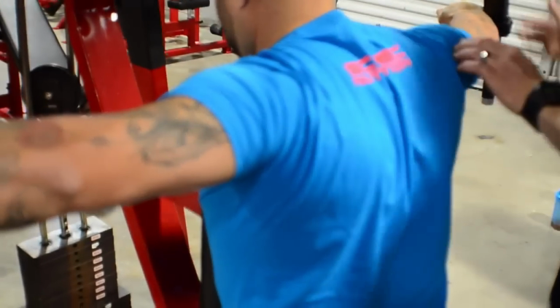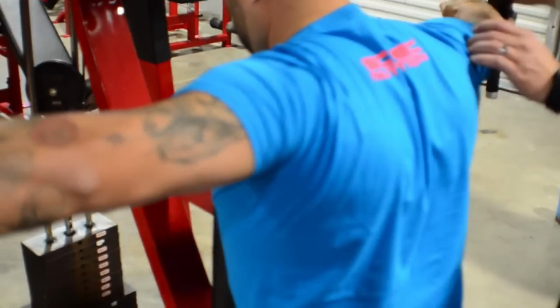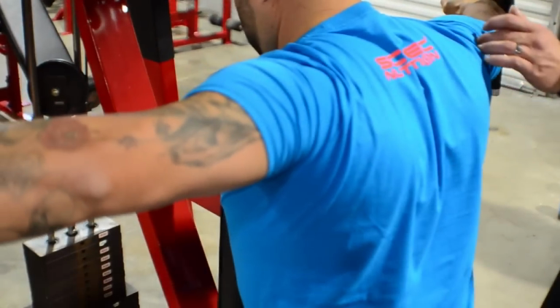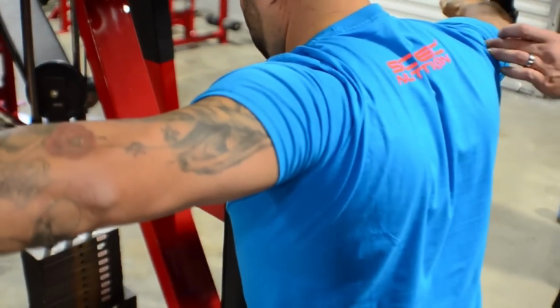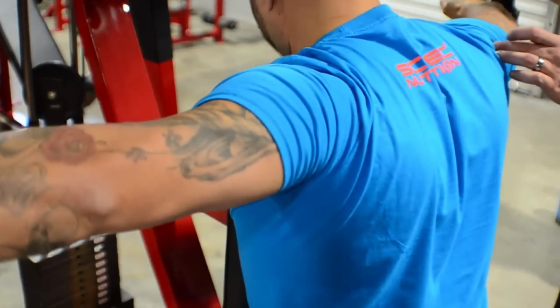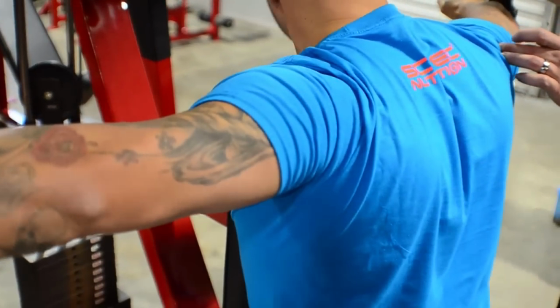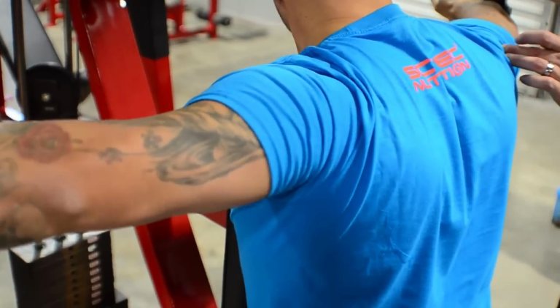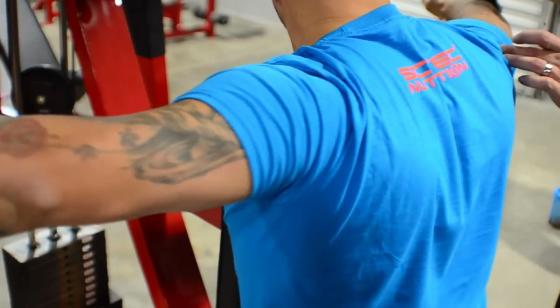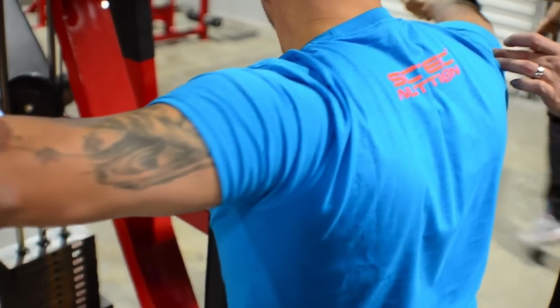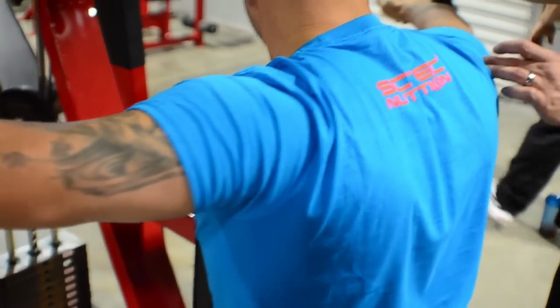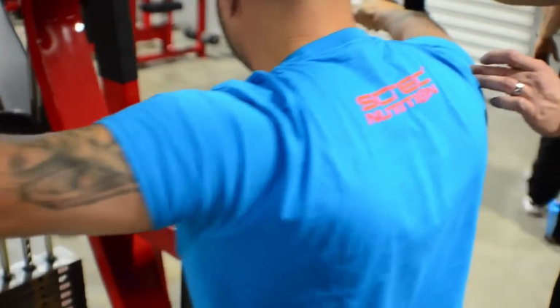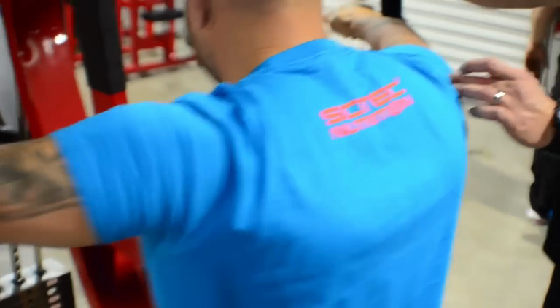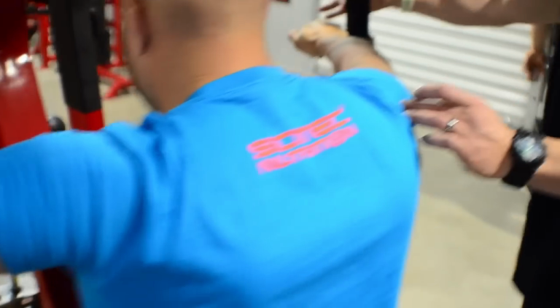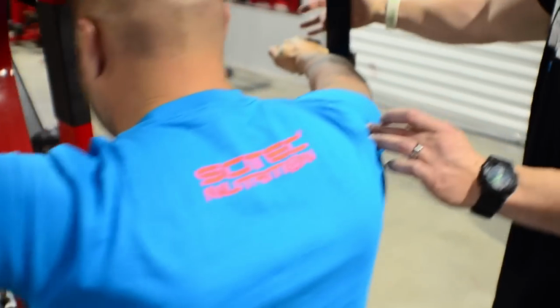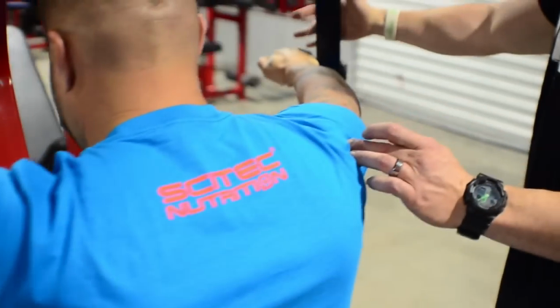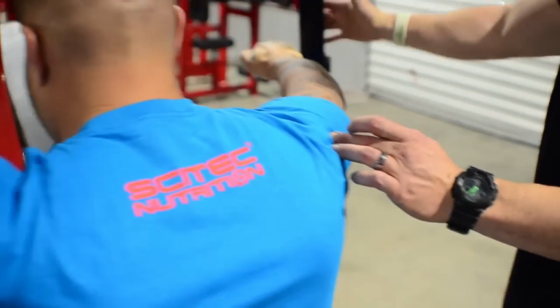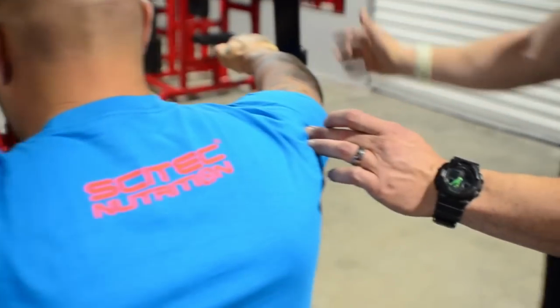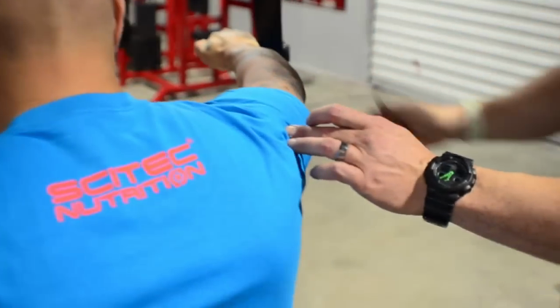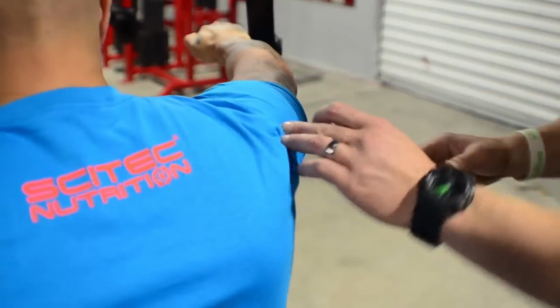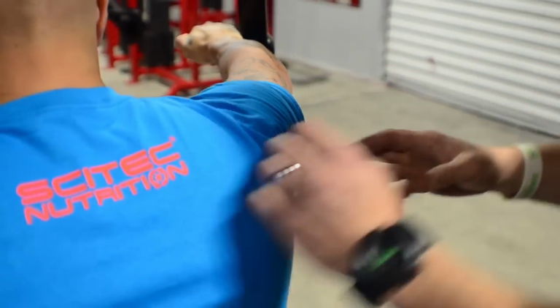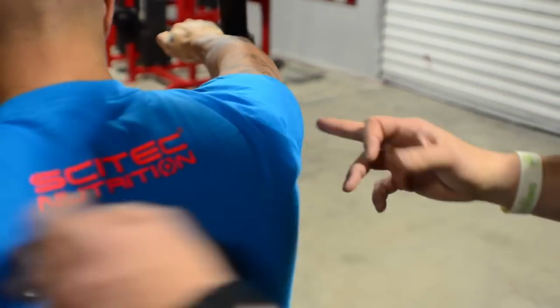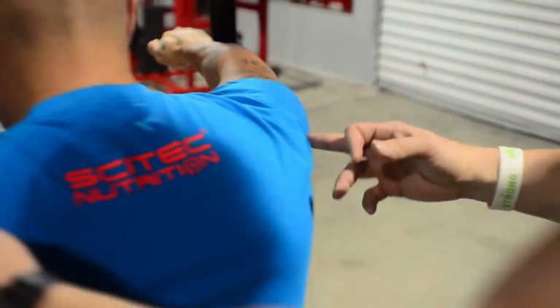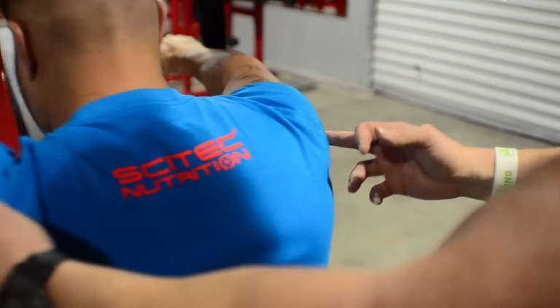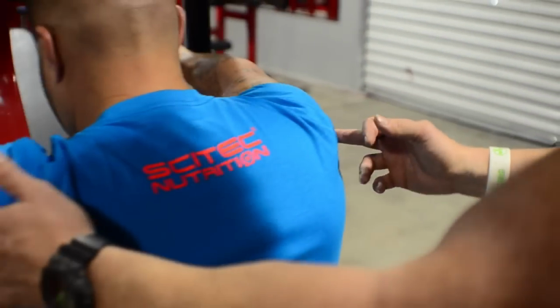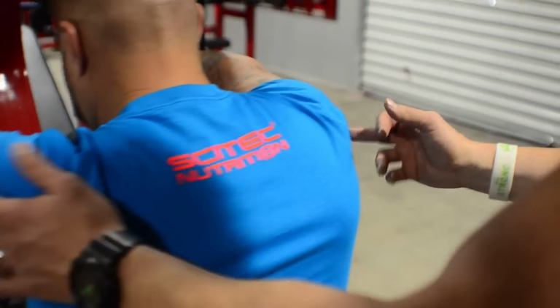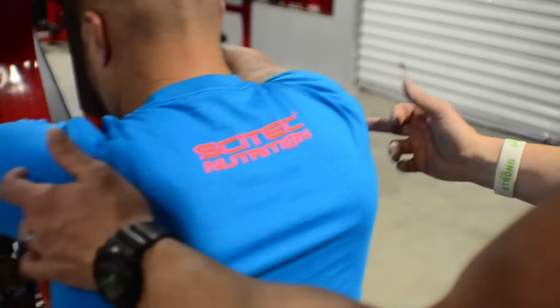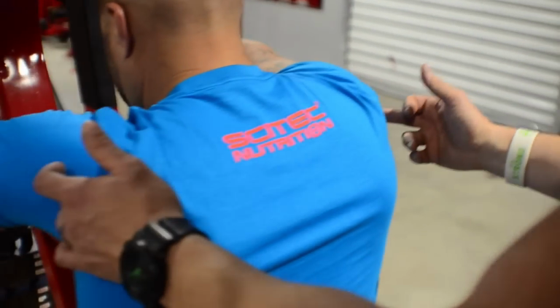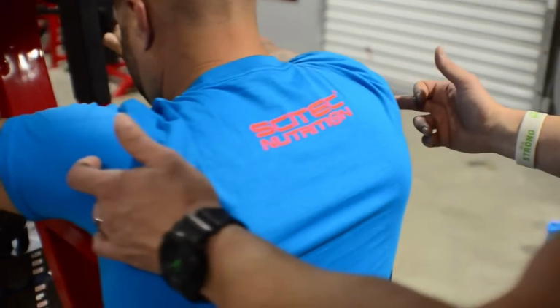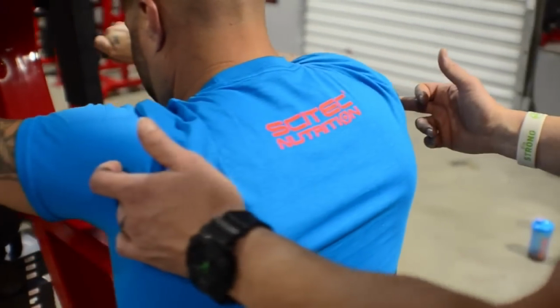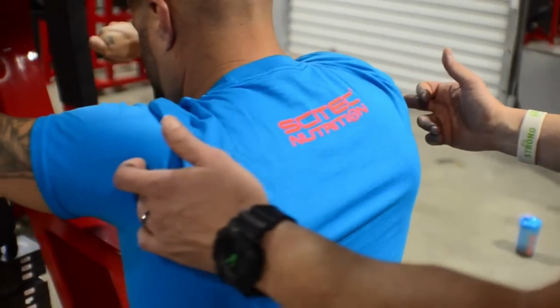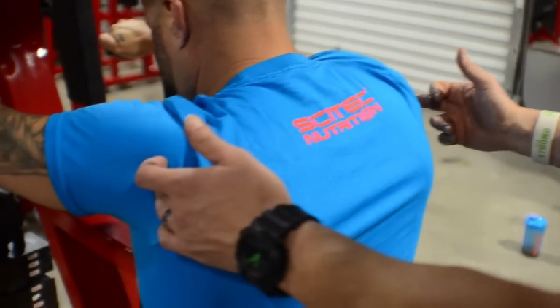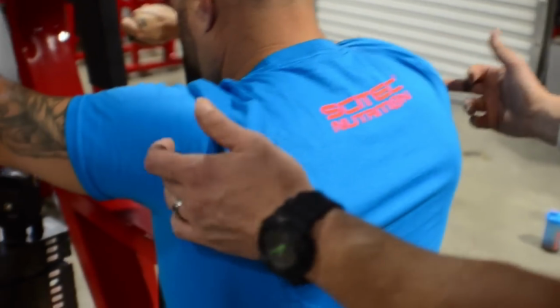Control the eccentric — control, control, control. Yeah, that's better.